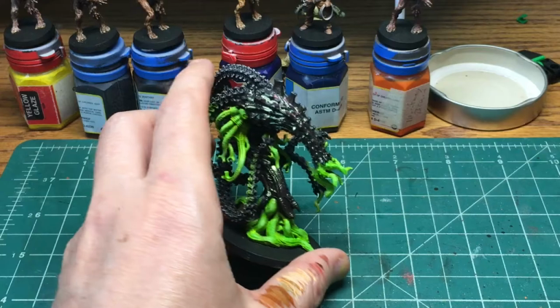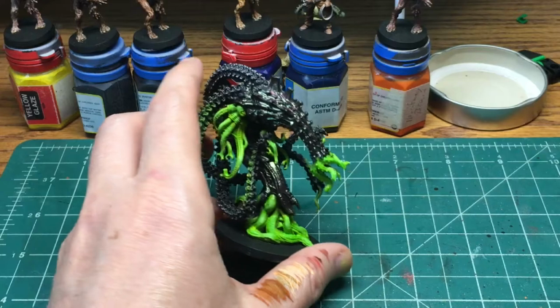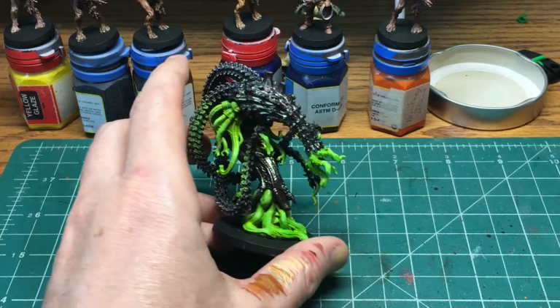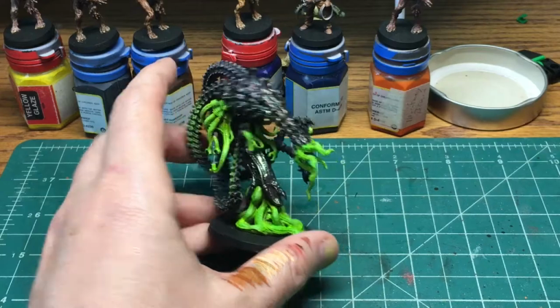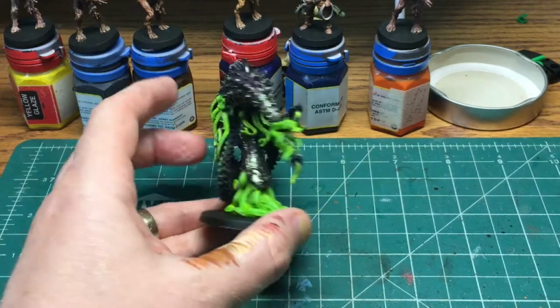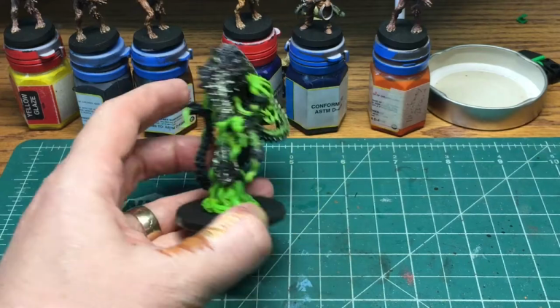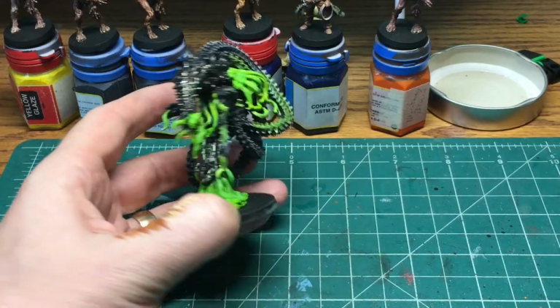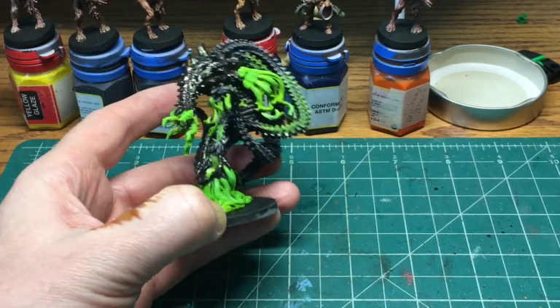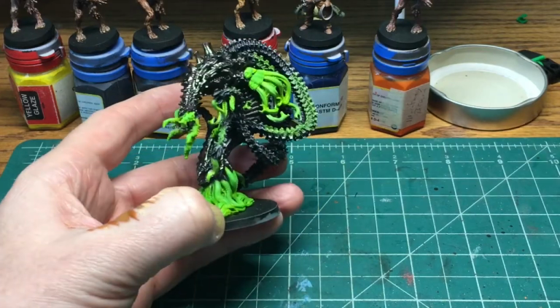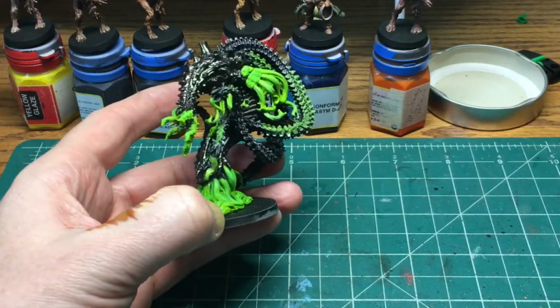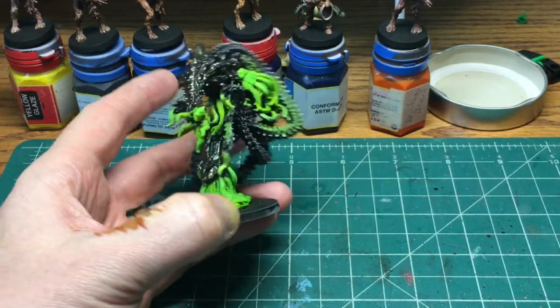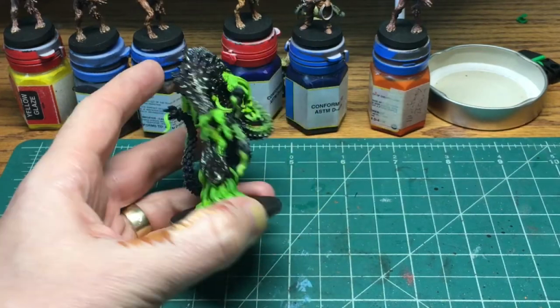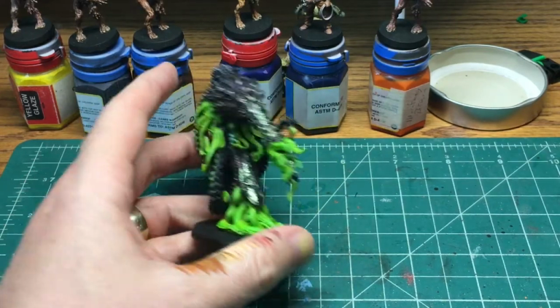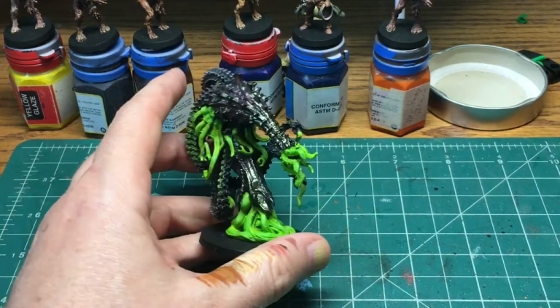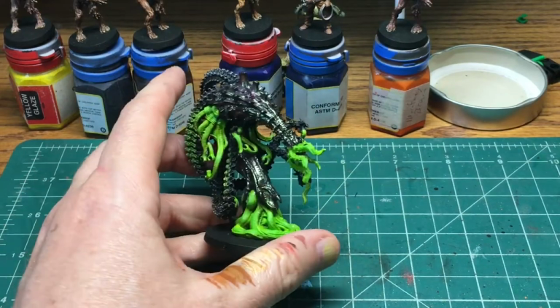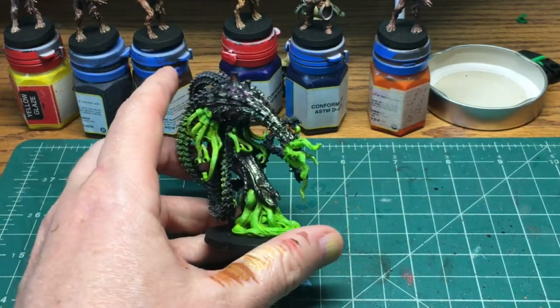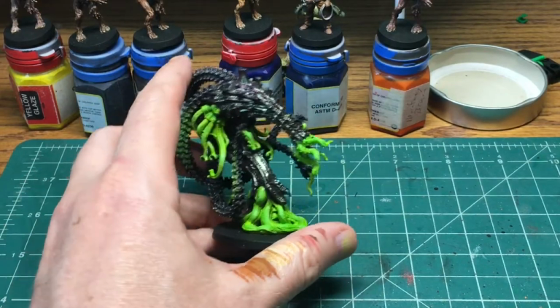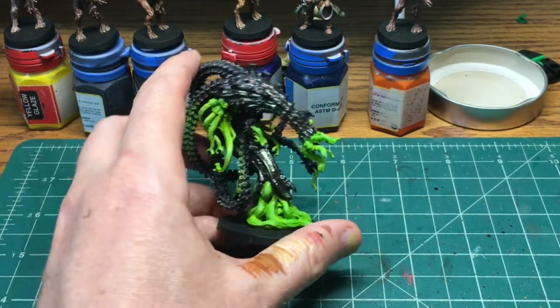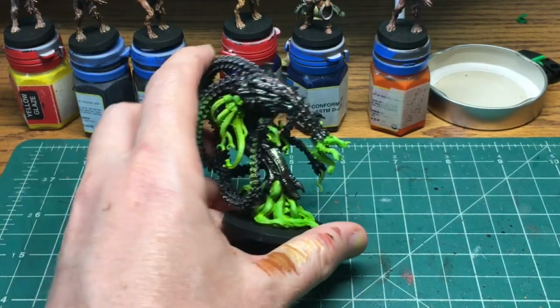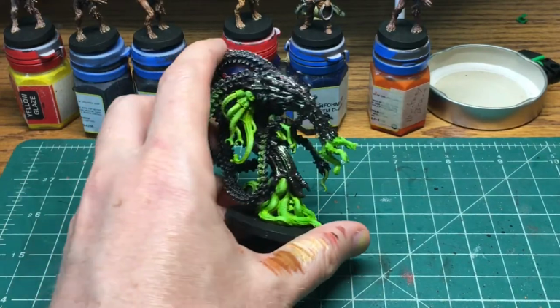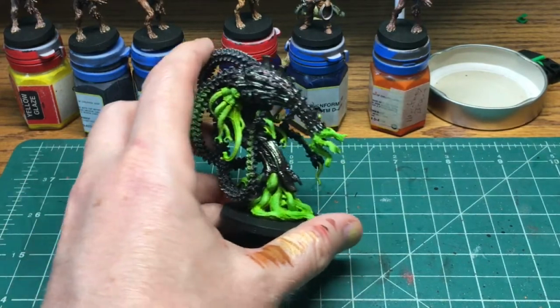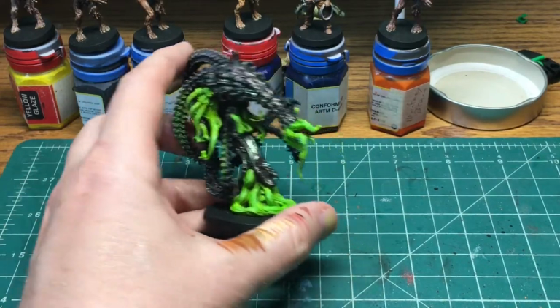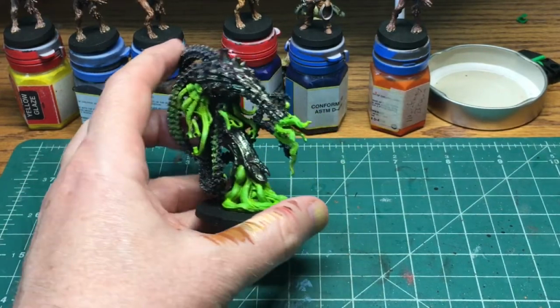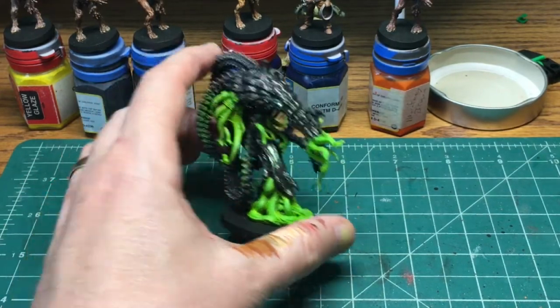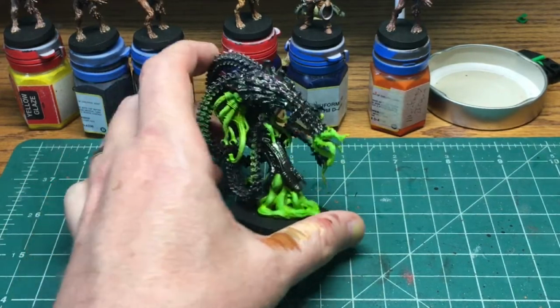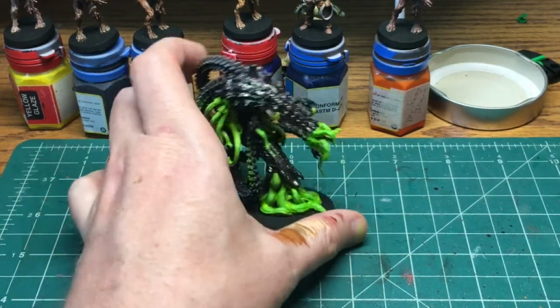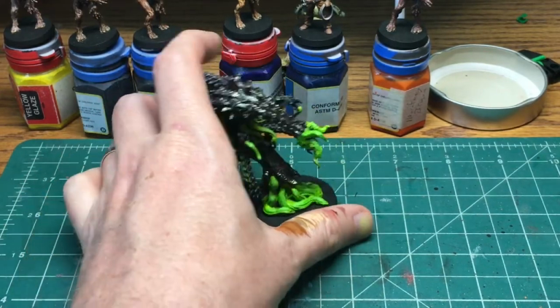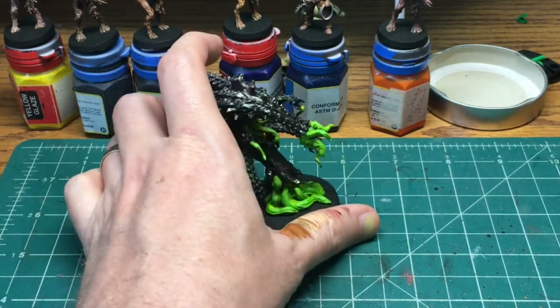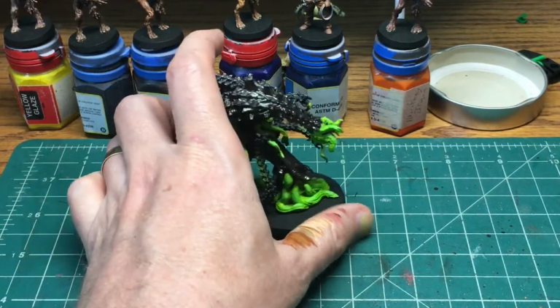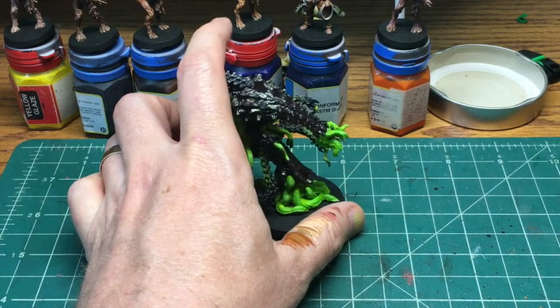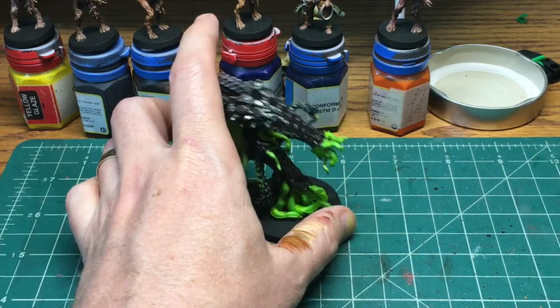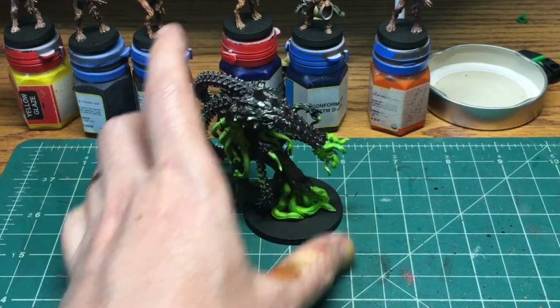In this video, I'm going to show you how I painted the Scythonian from Simon's Death May Die.